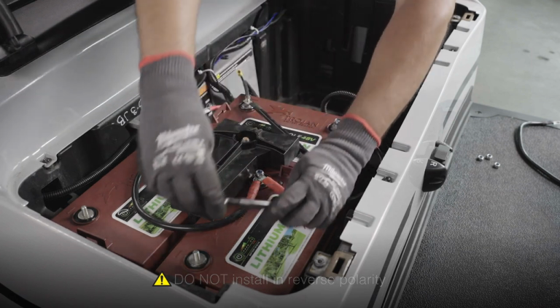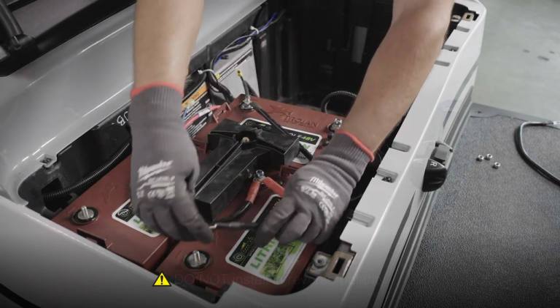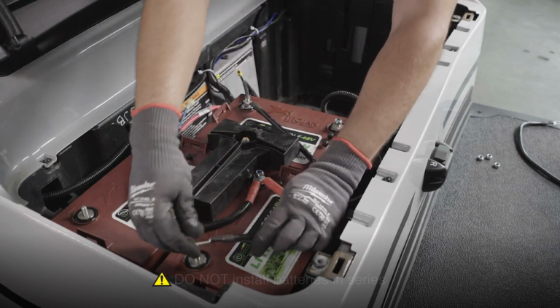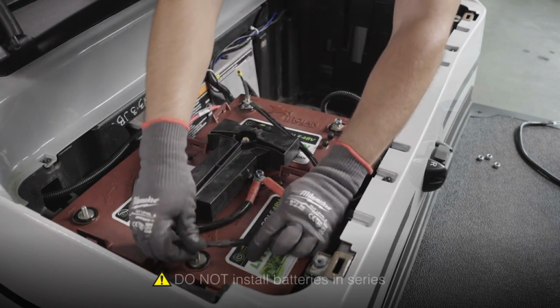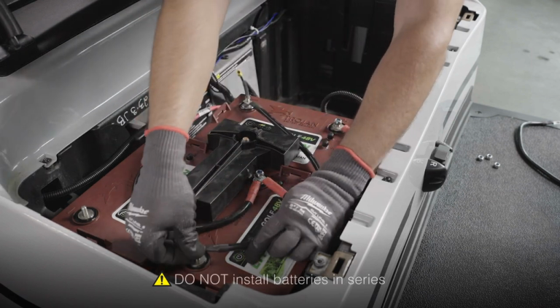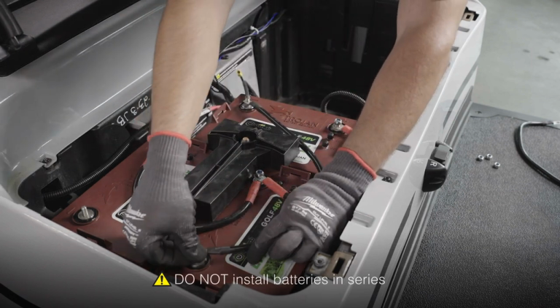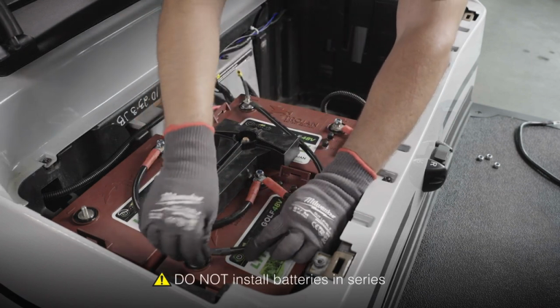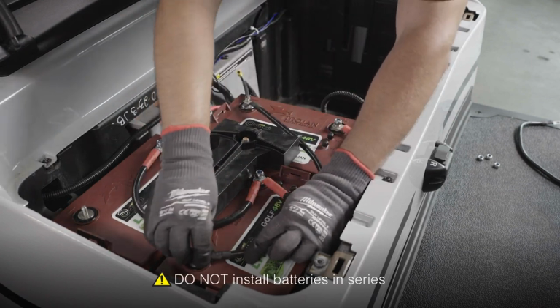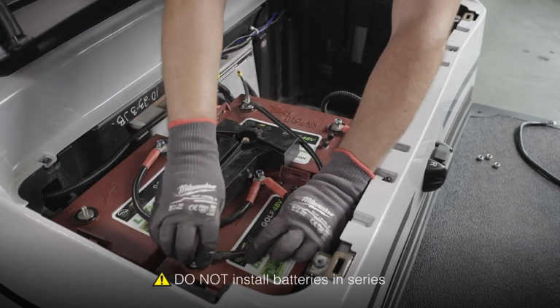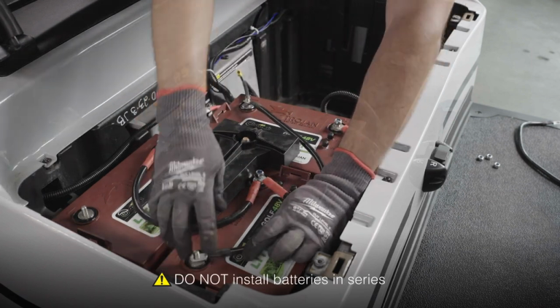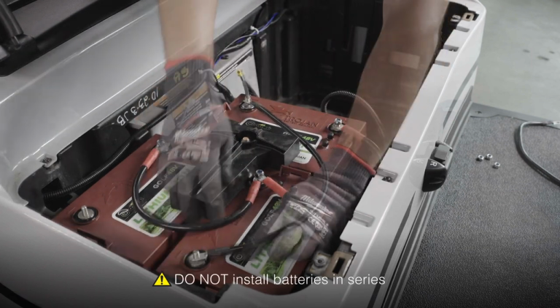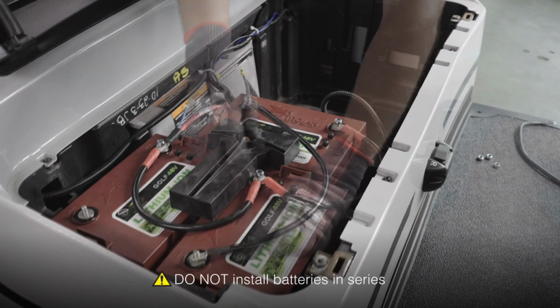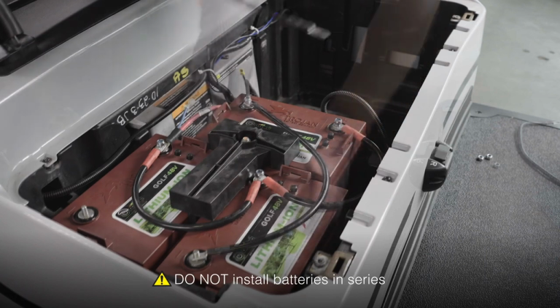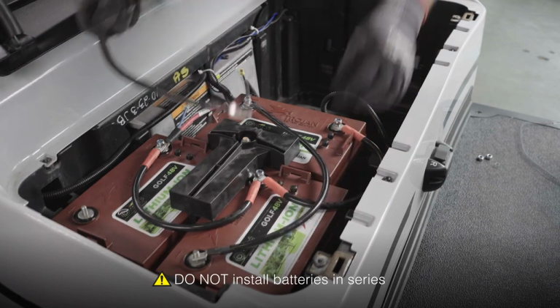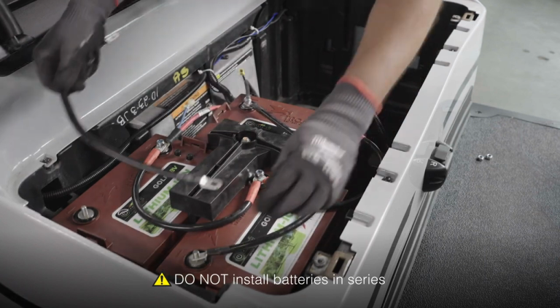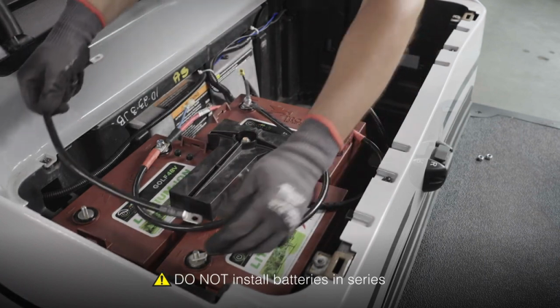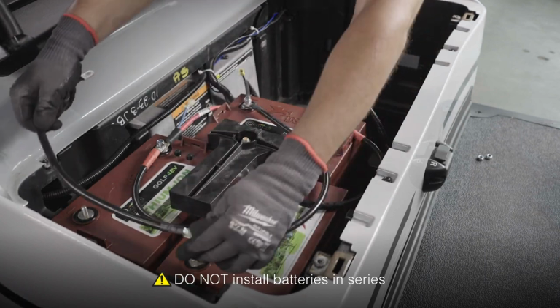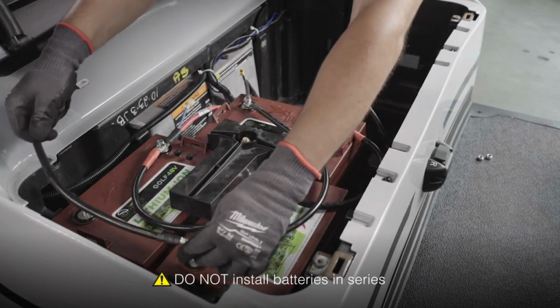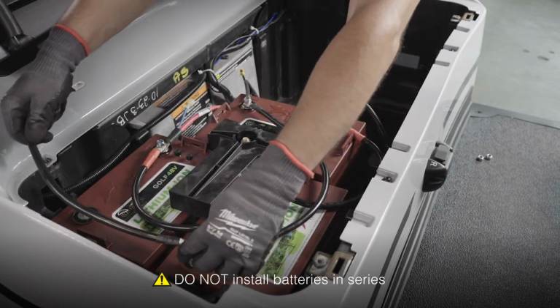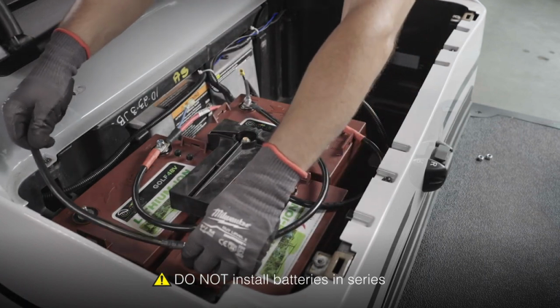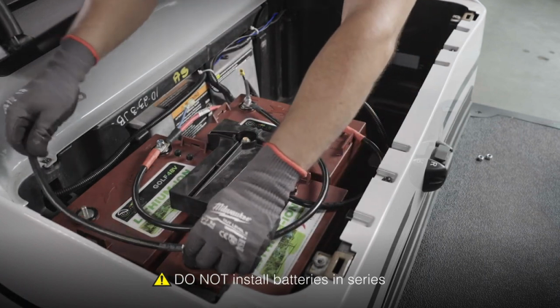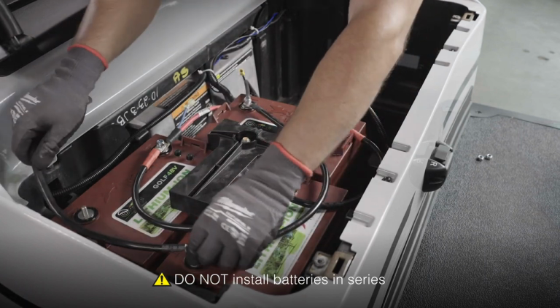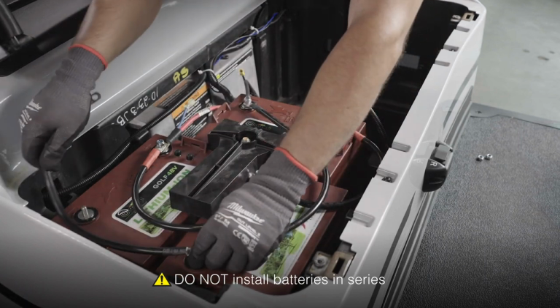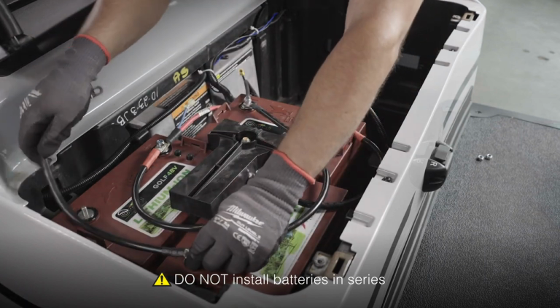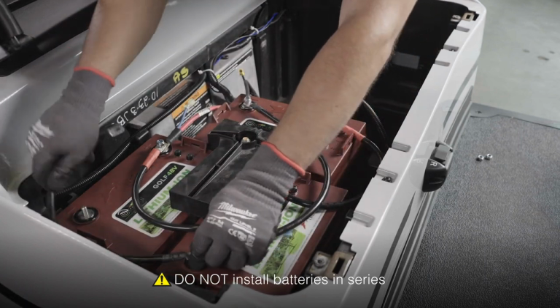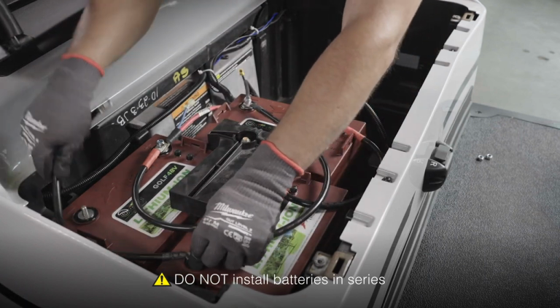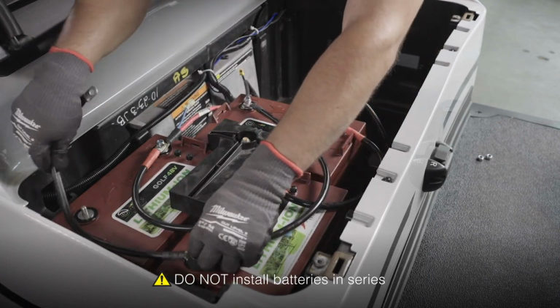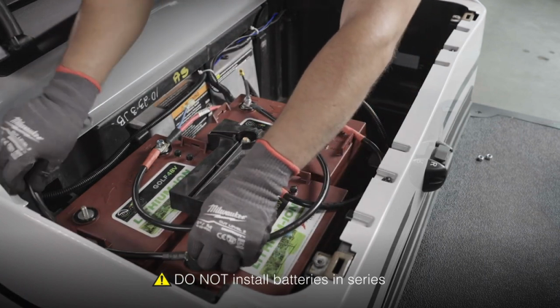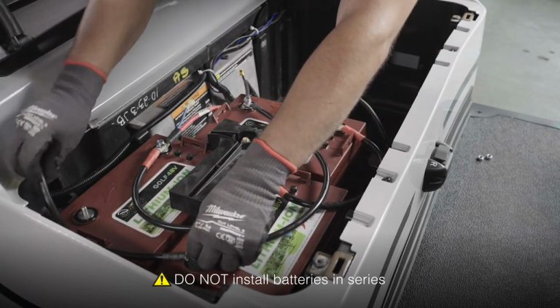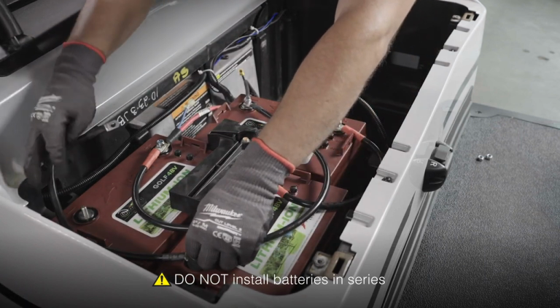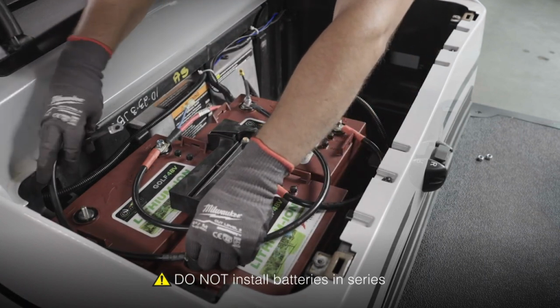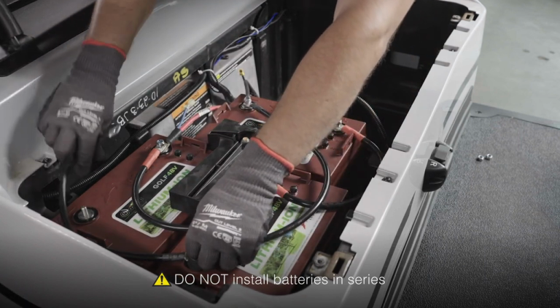Next, do the same for the negative connection, going from negative to negative to negative across the three batteries.